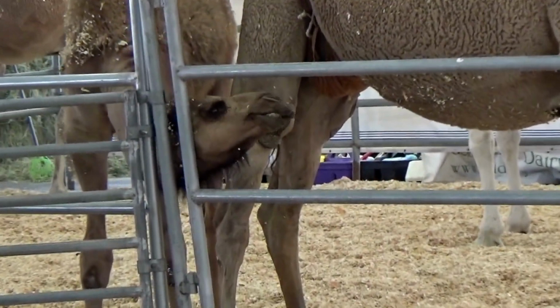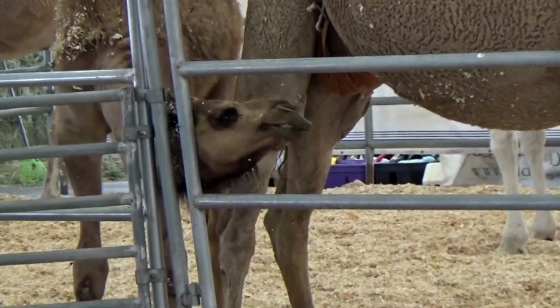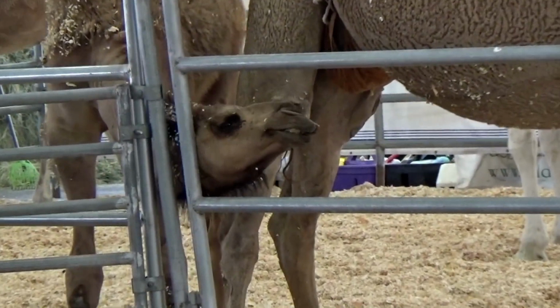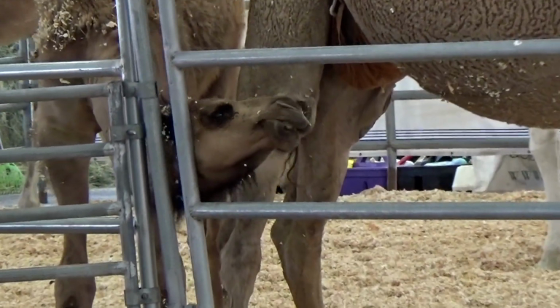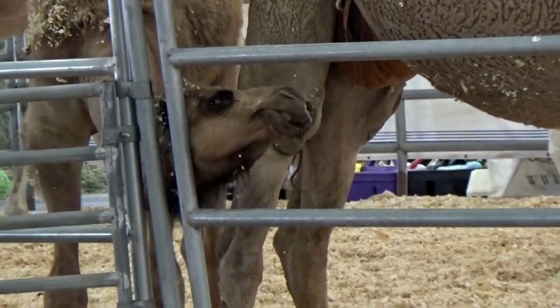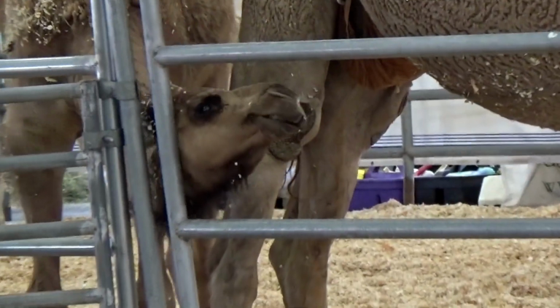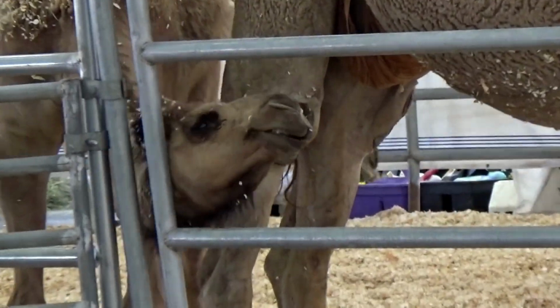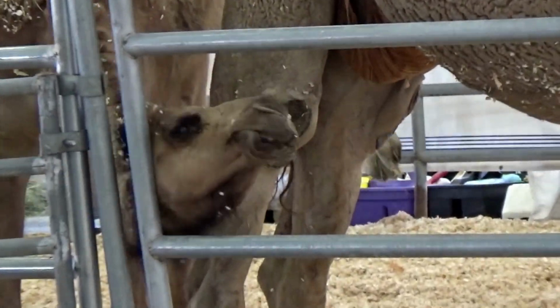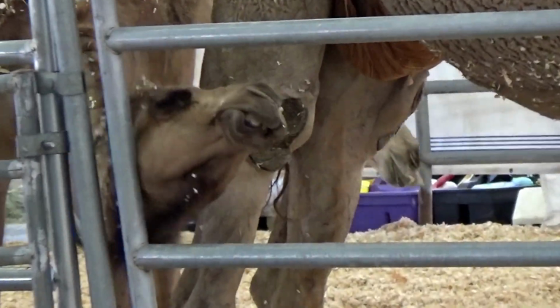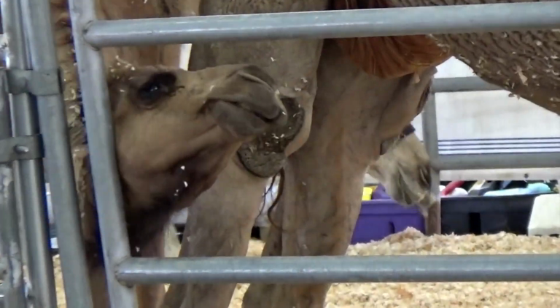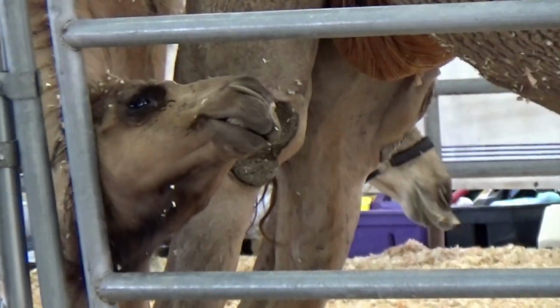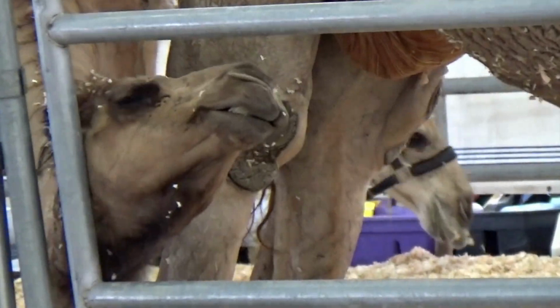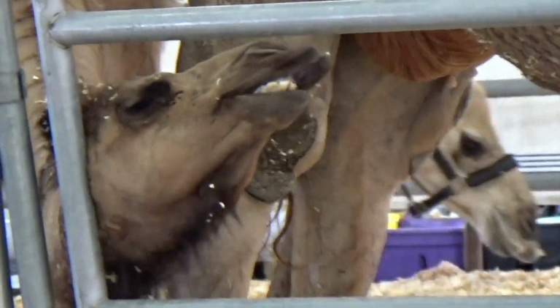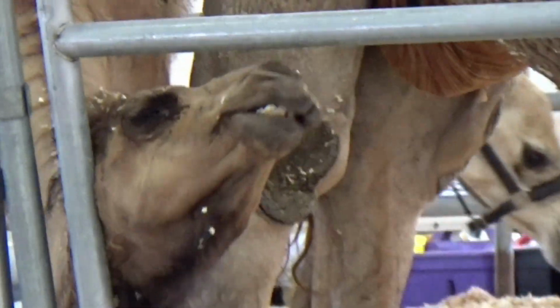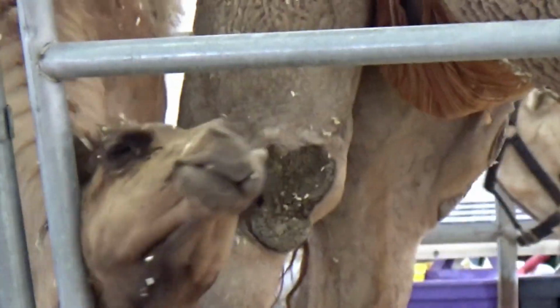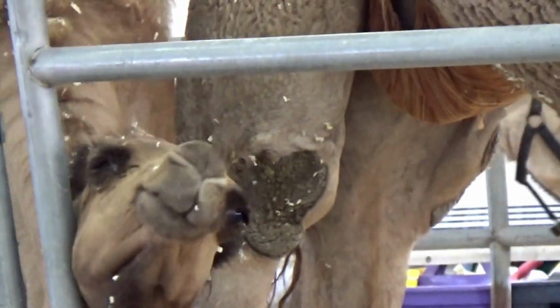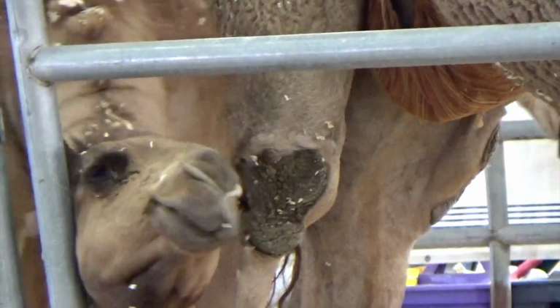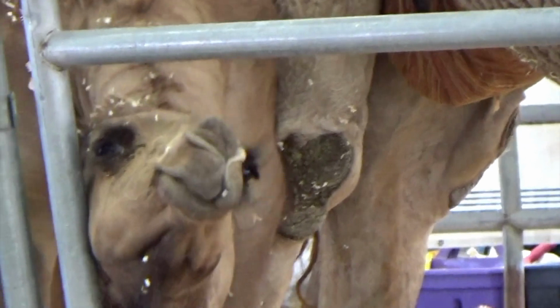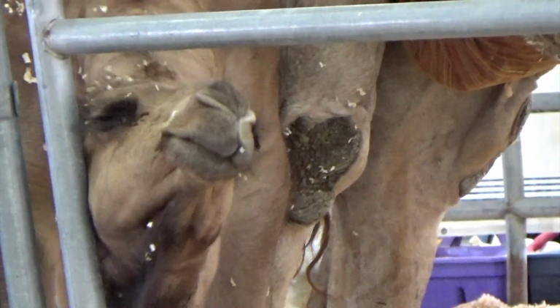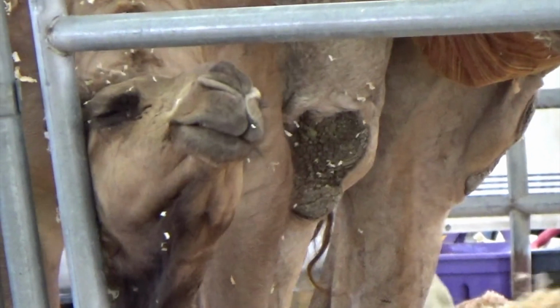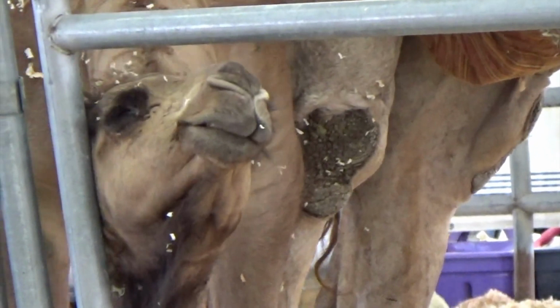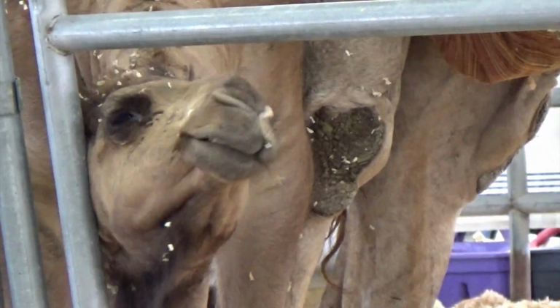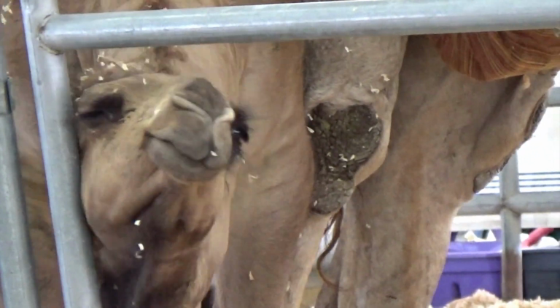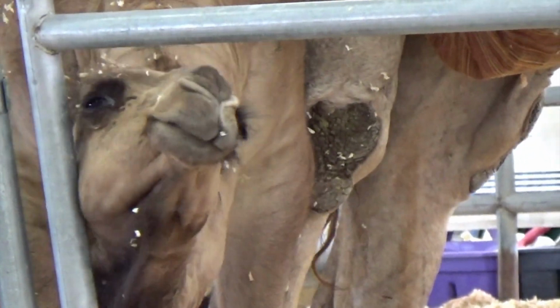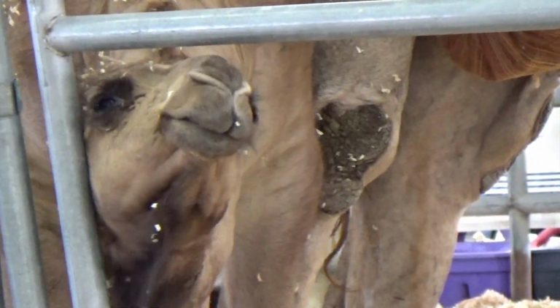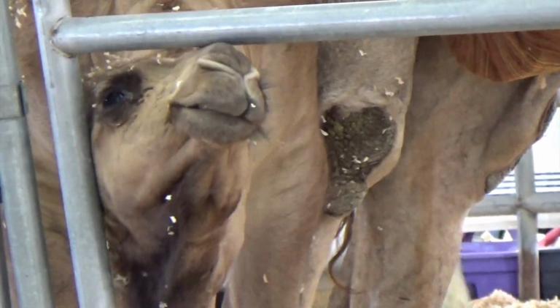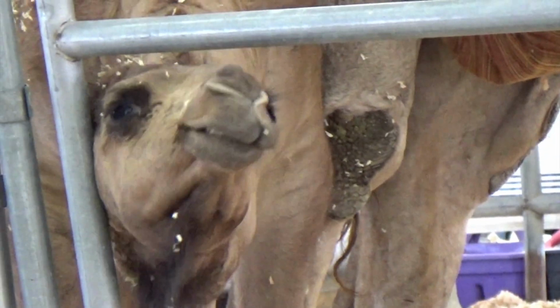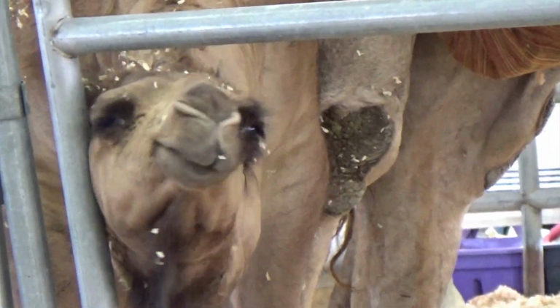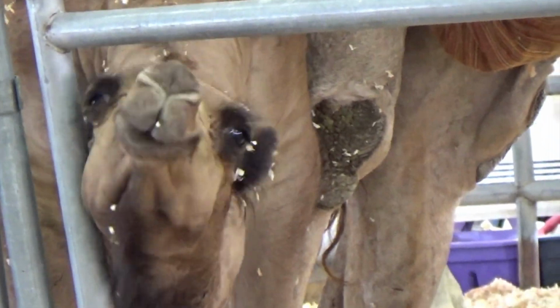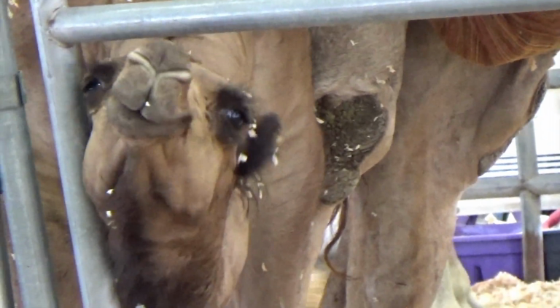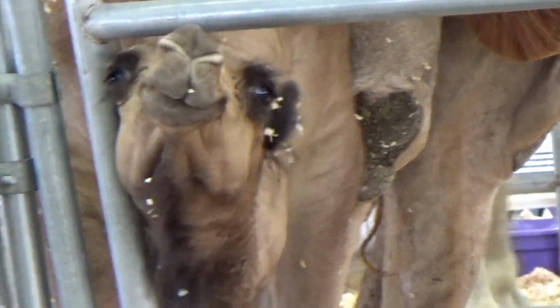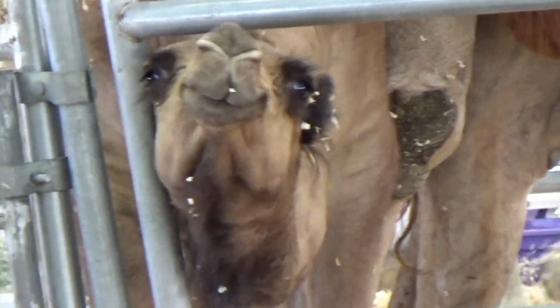Here's another baby camel, but it's a little older, with its mother.